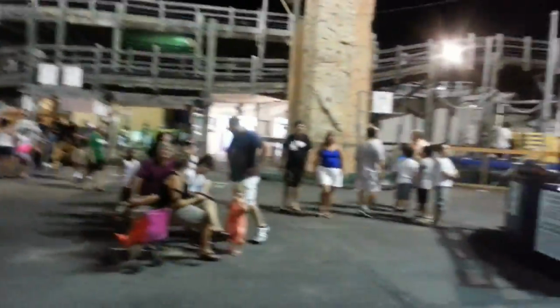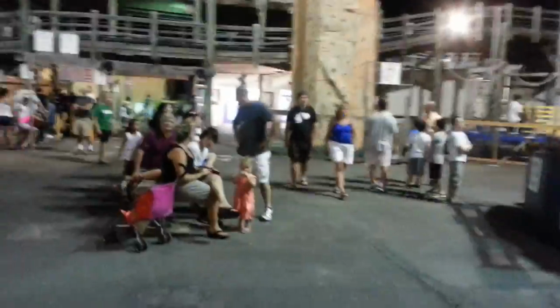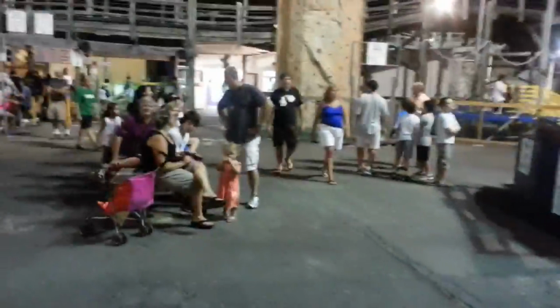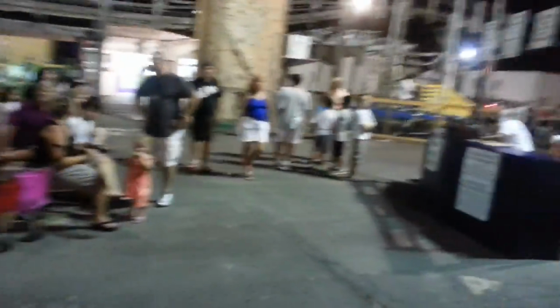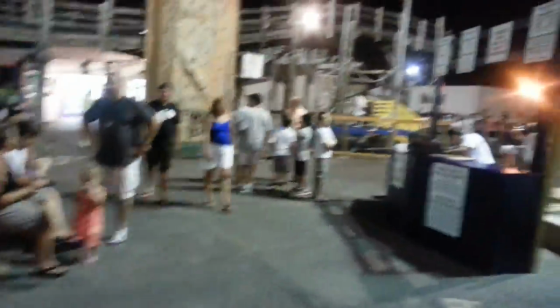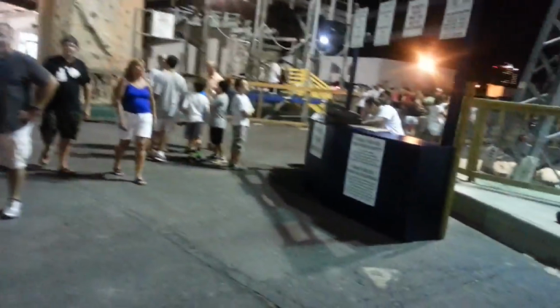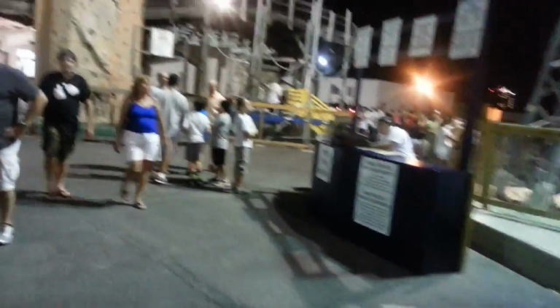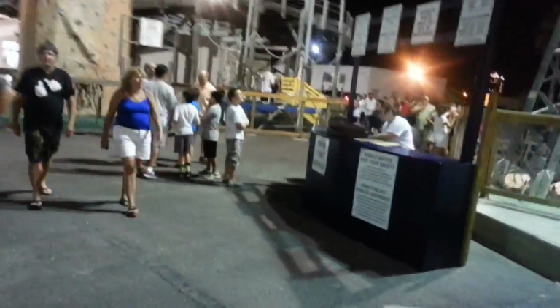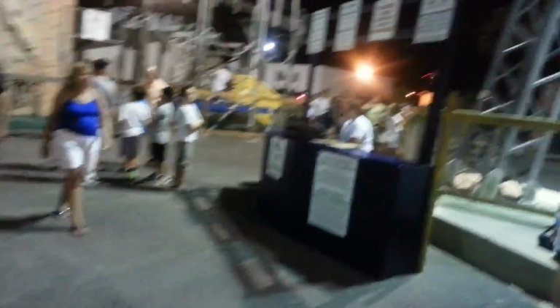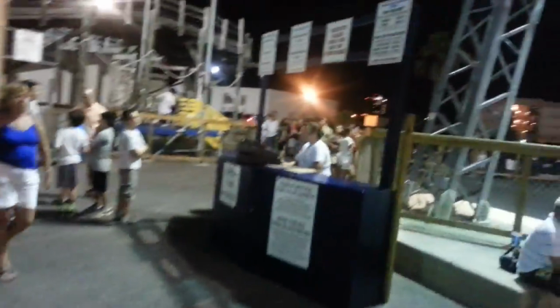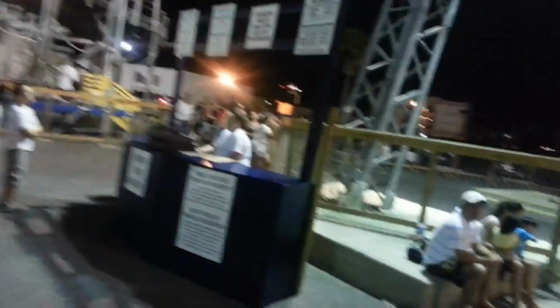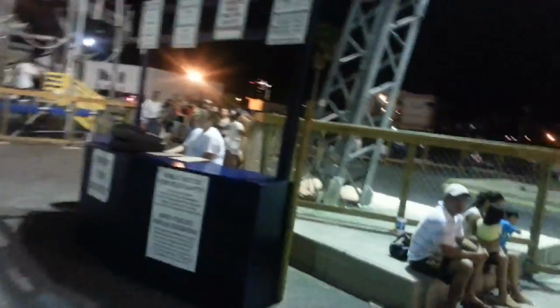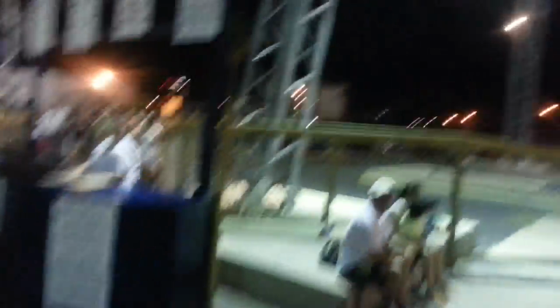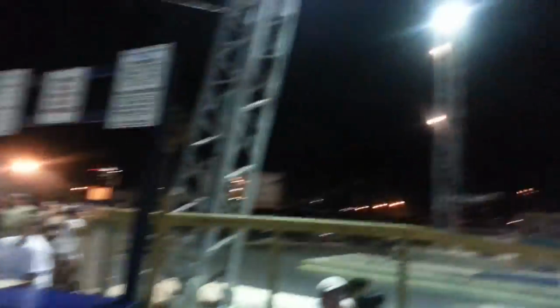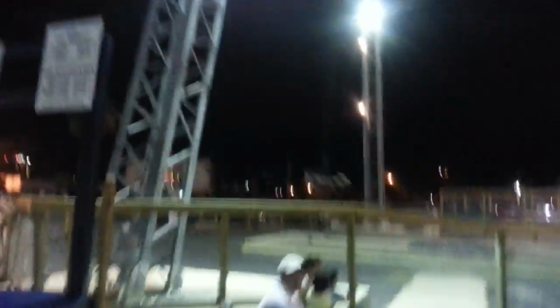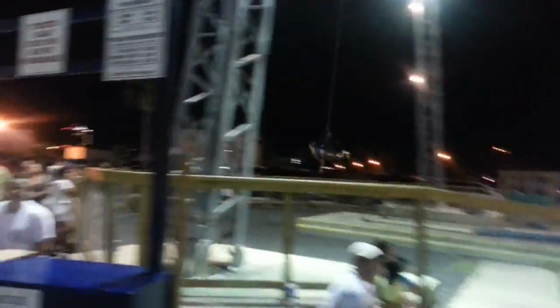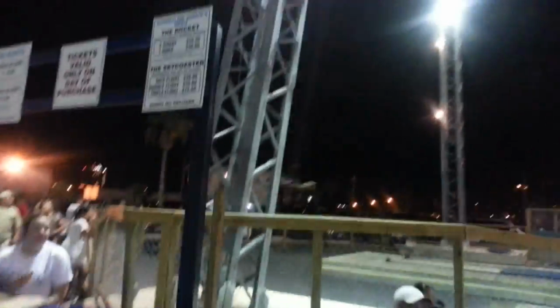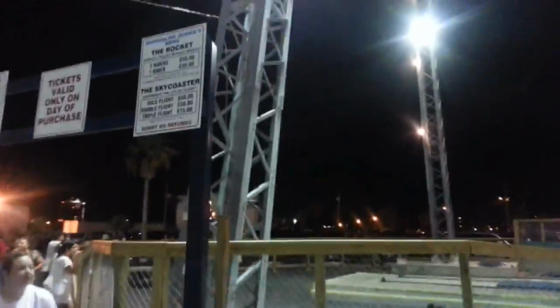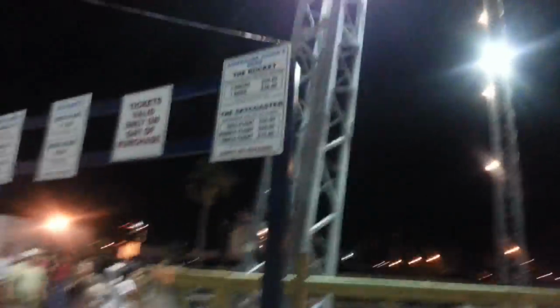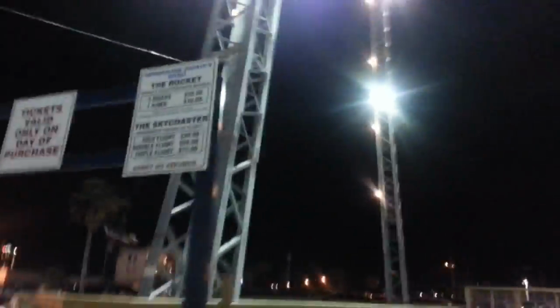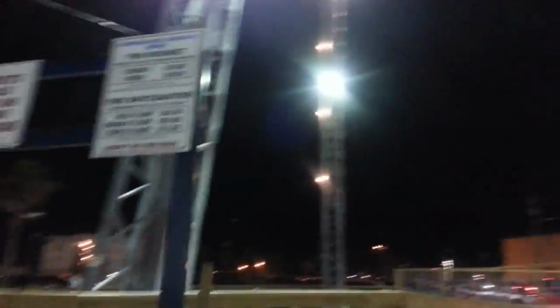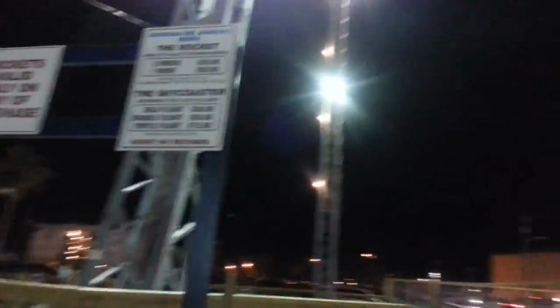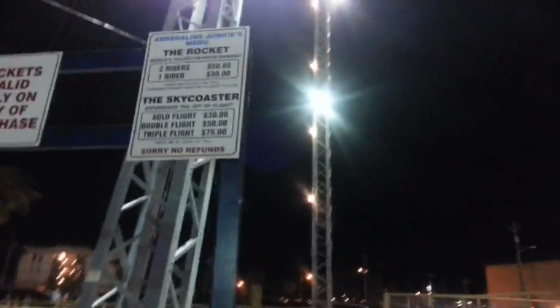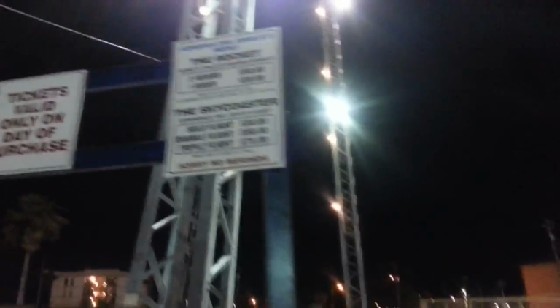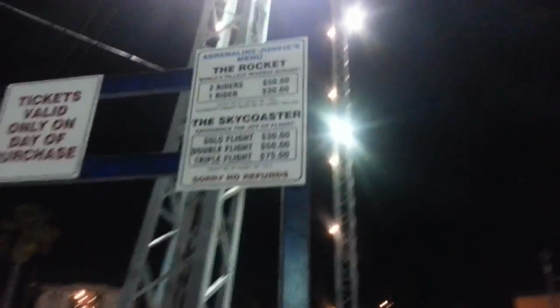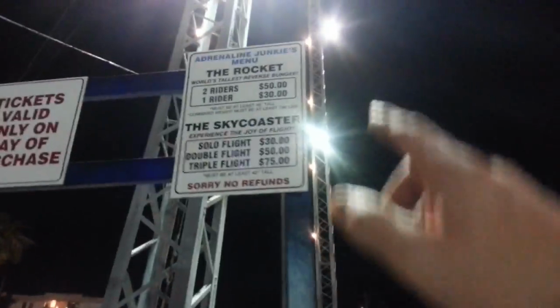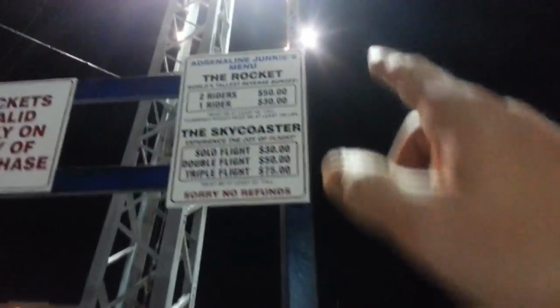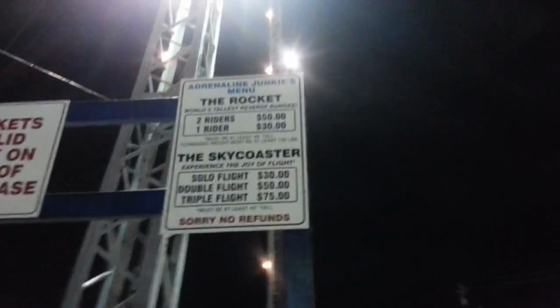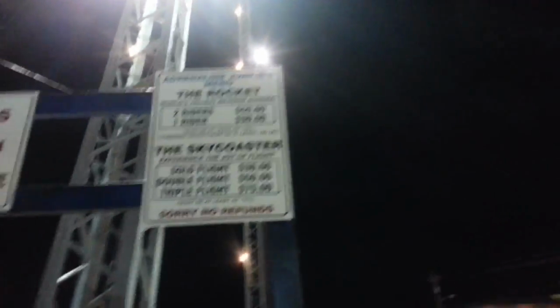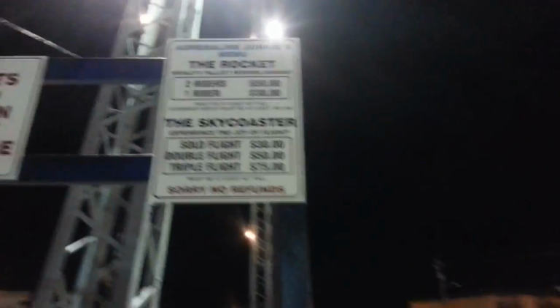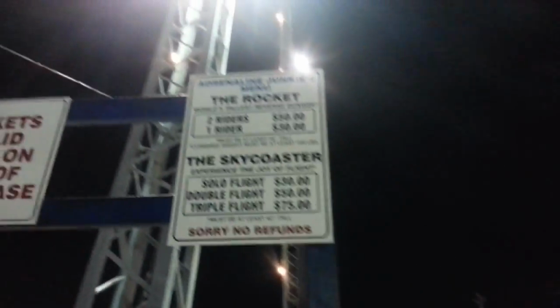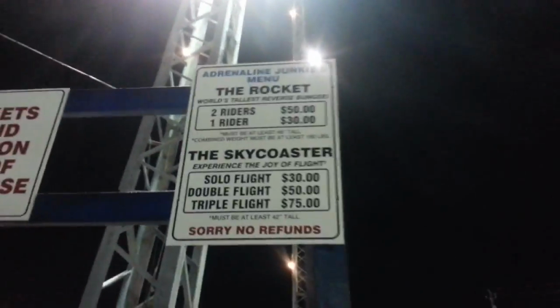All this stuff — the prices I thought were phenomenal, they weren't that expensive. The rocket, which is the reverse bungee, you can see right there the prices.